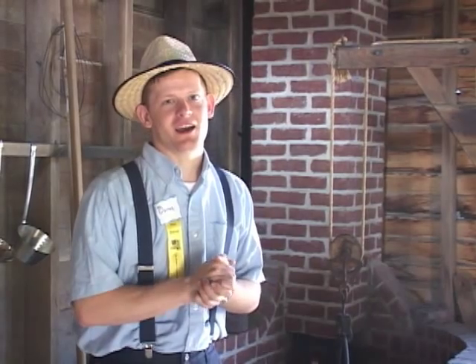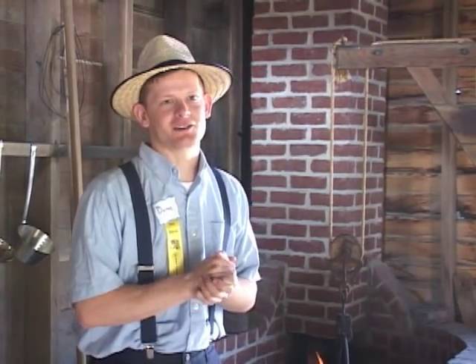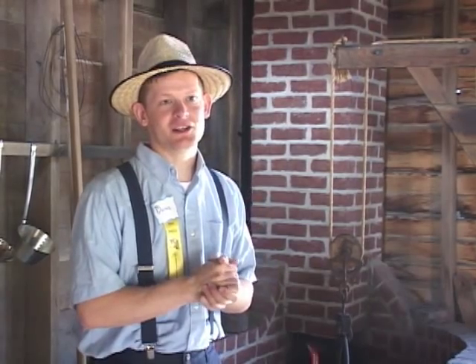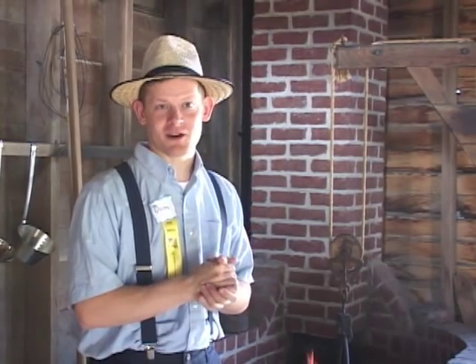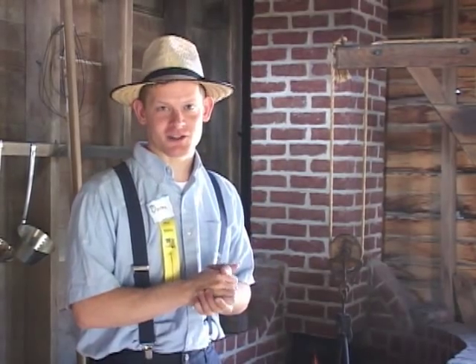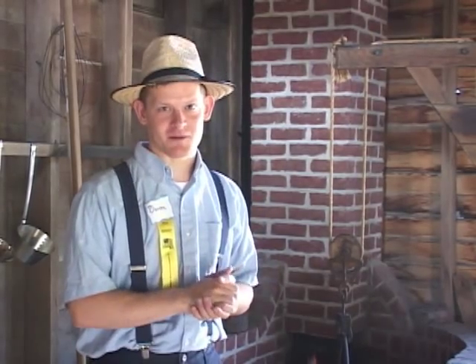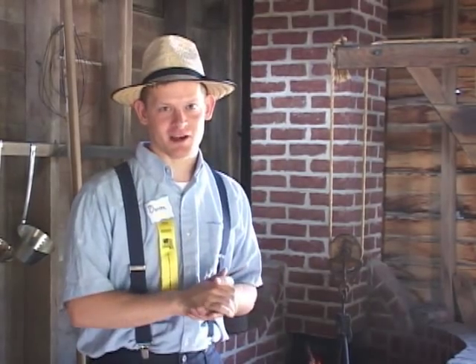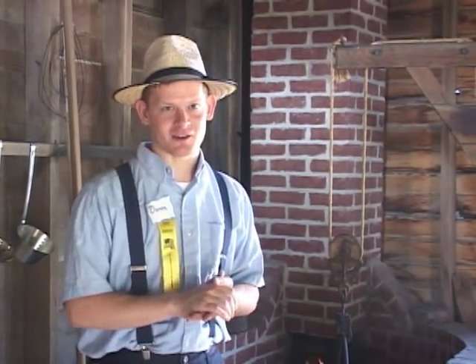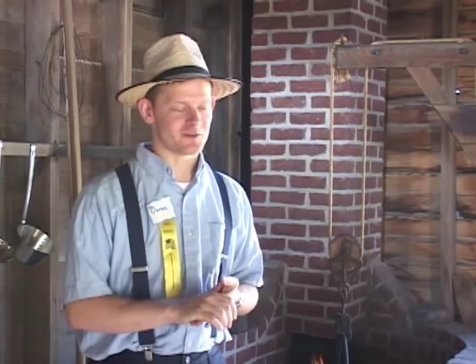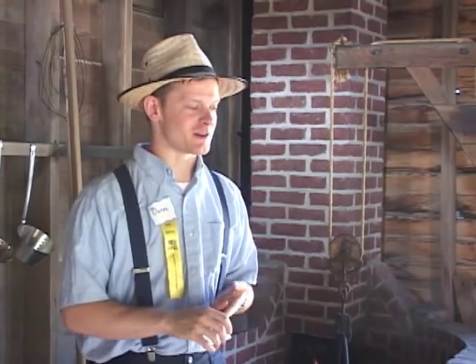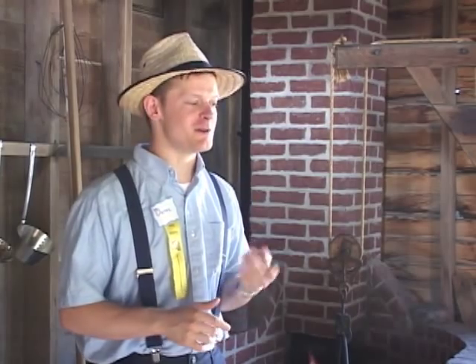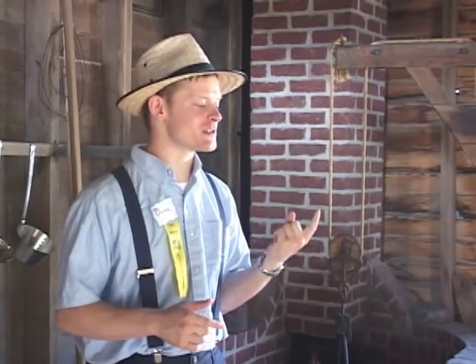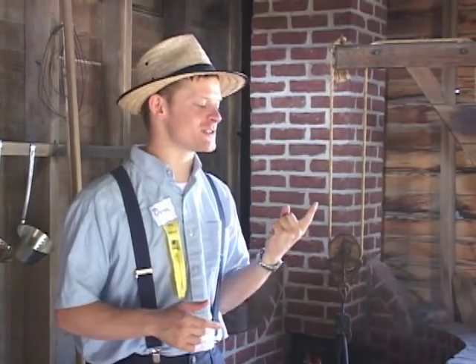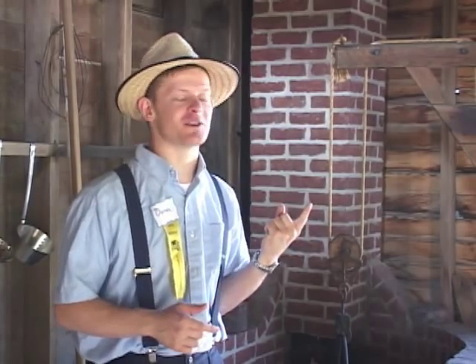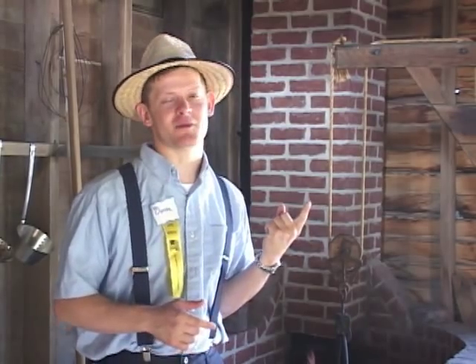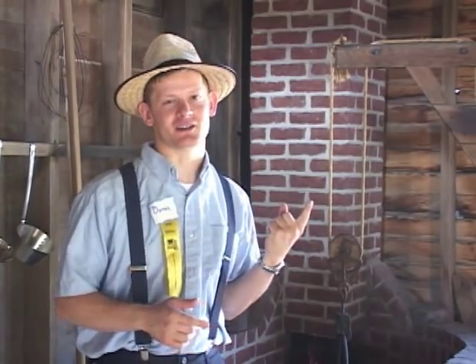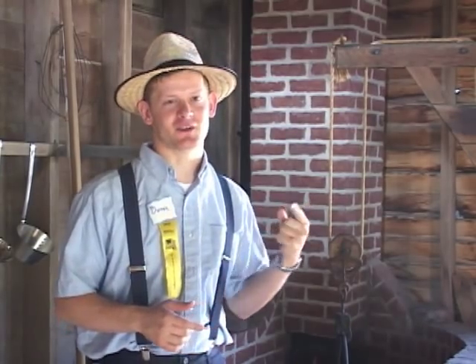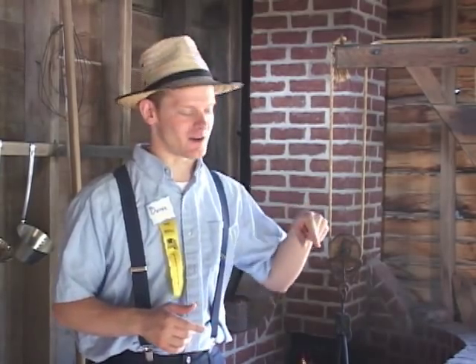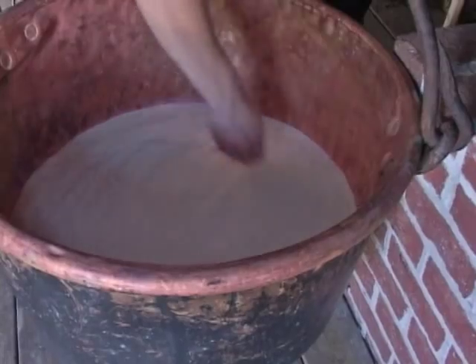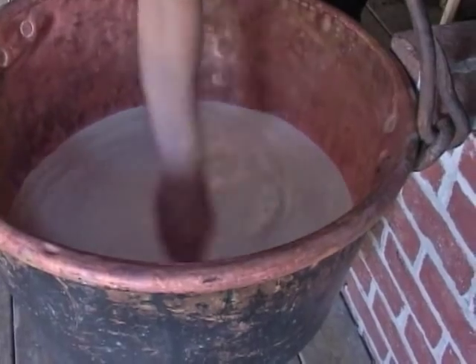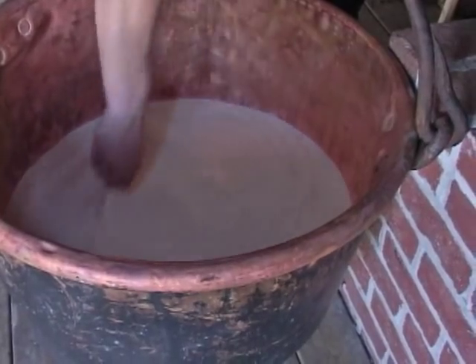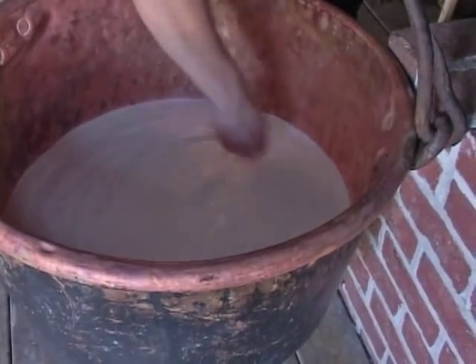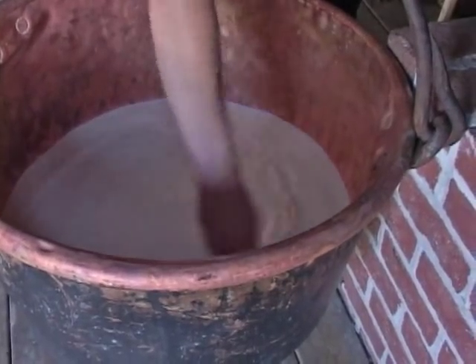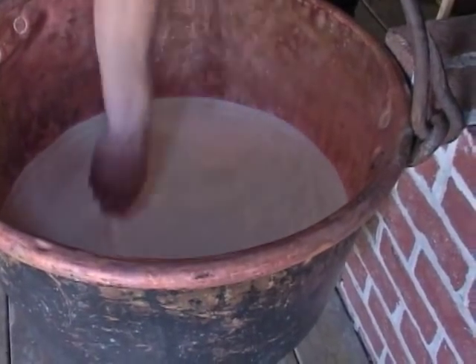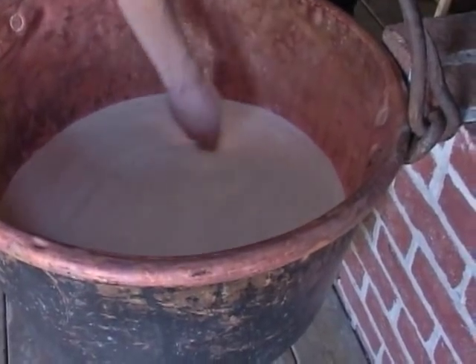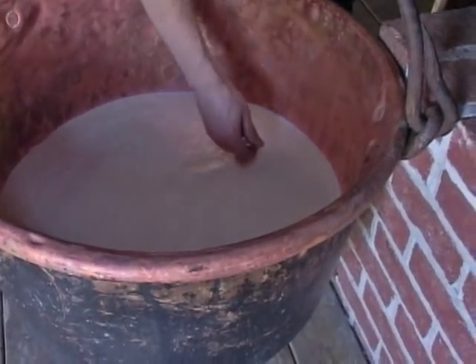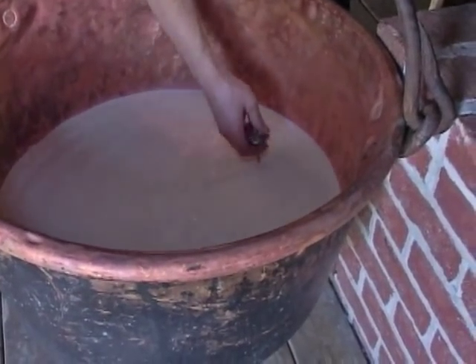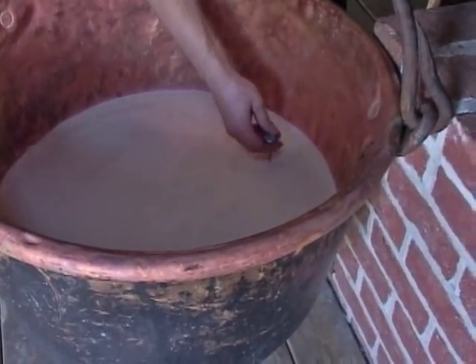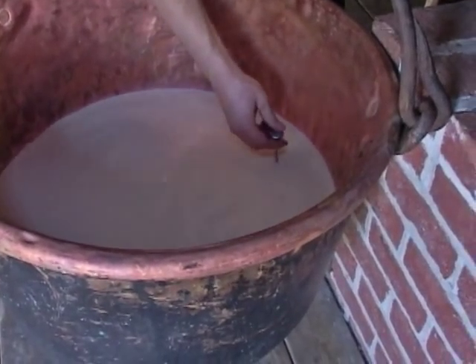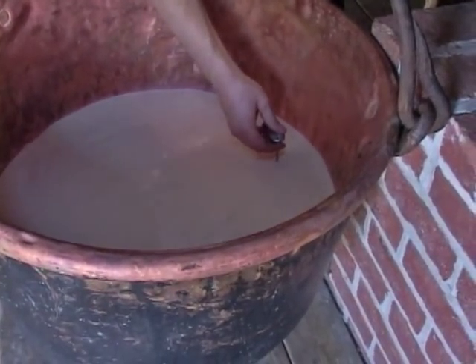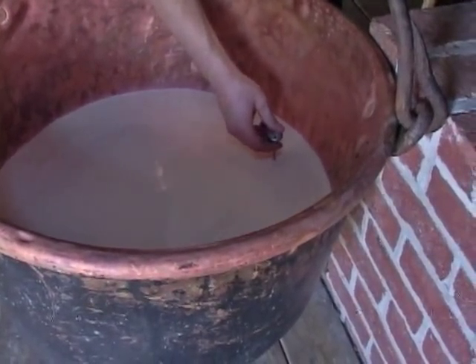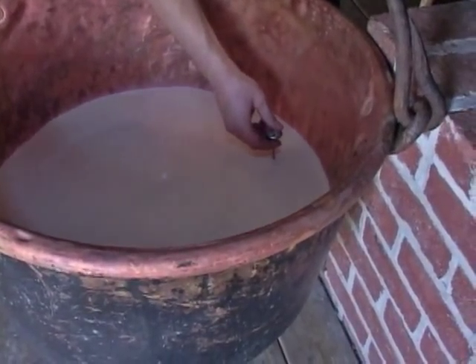And the cheese maker, Jacob Keller, that lived here — he would have just known that by his finger. He would have stuck his finger in and could tell it's 91 degrees.